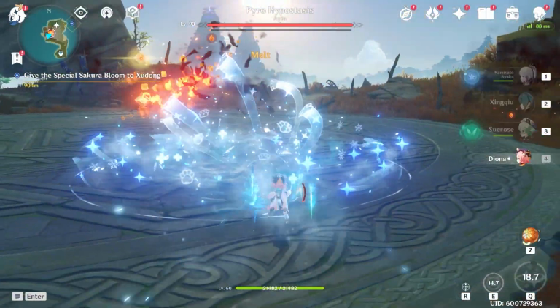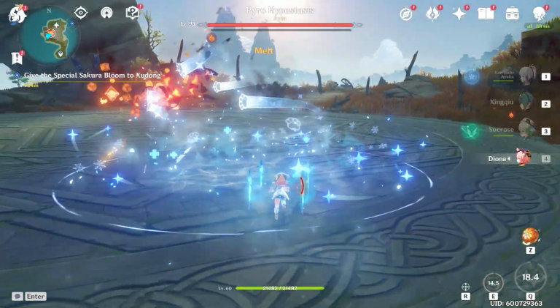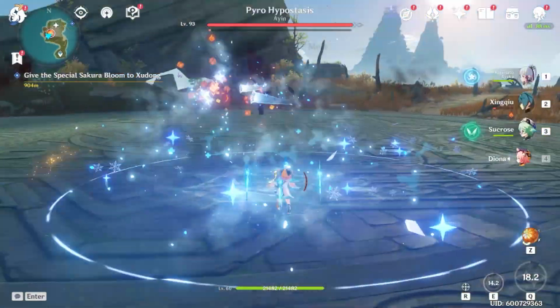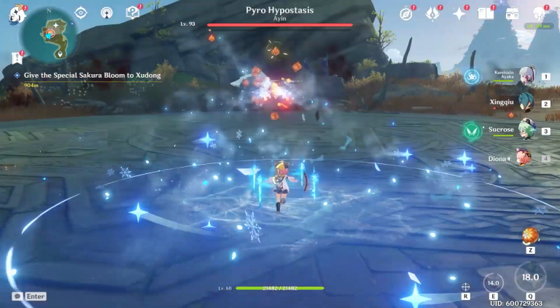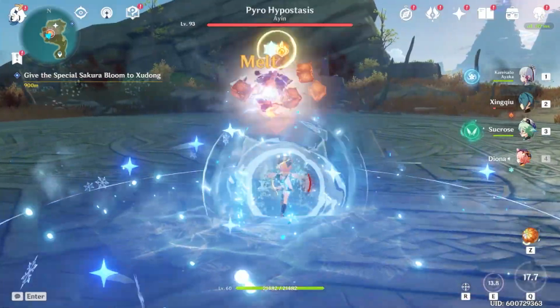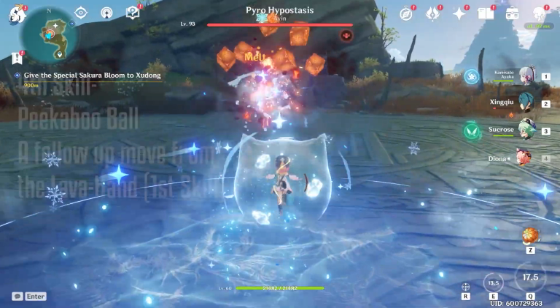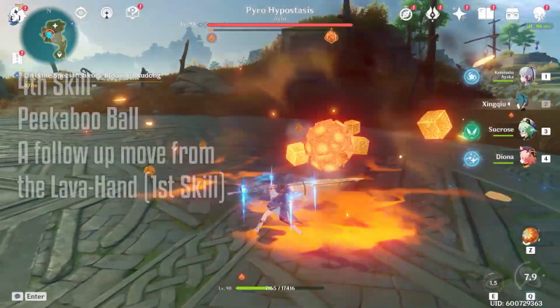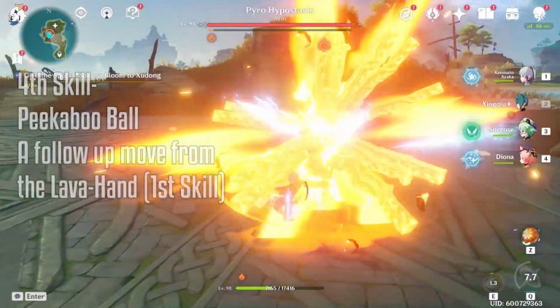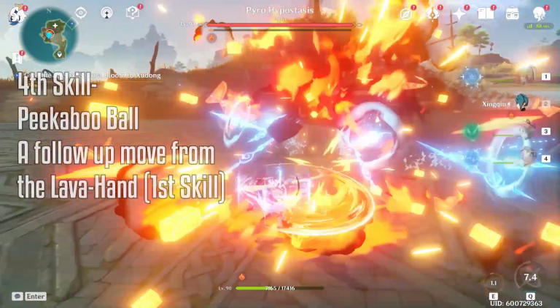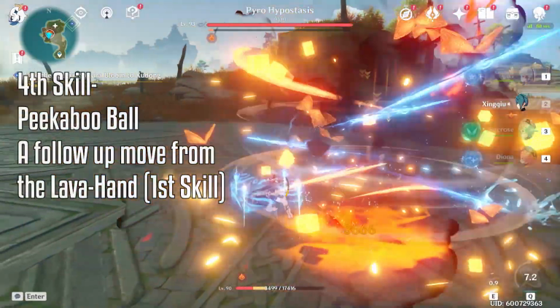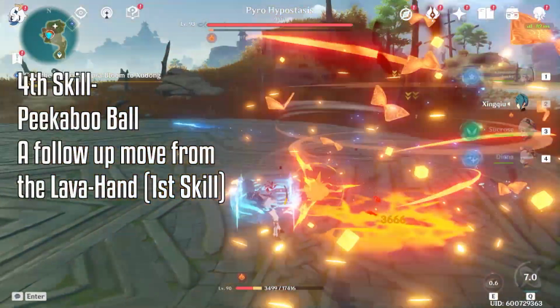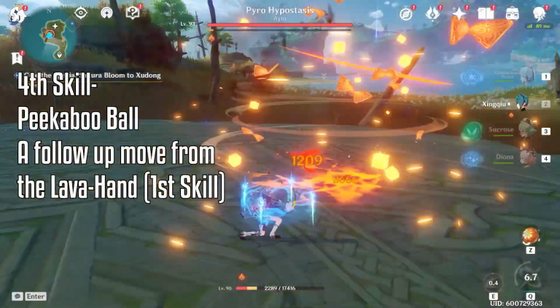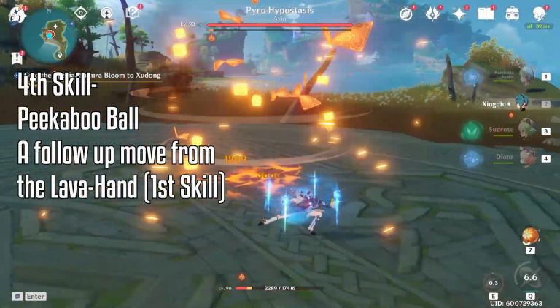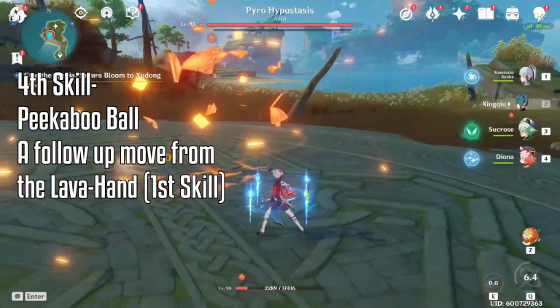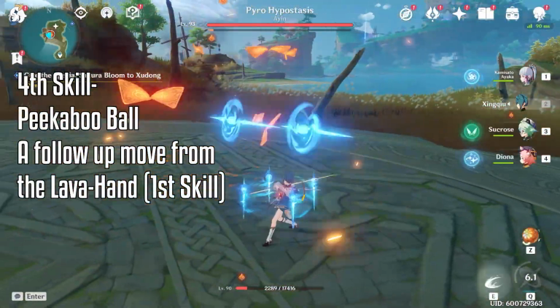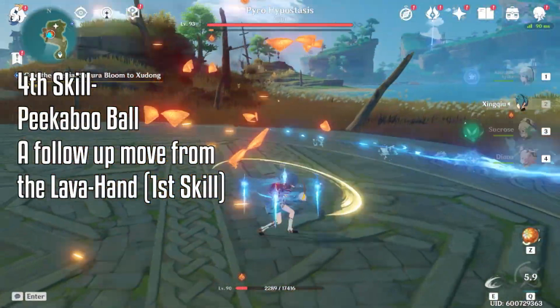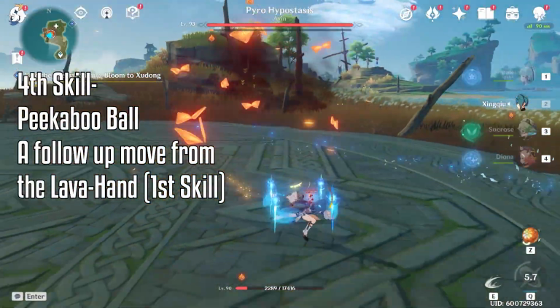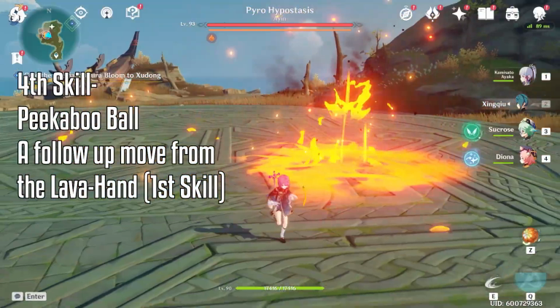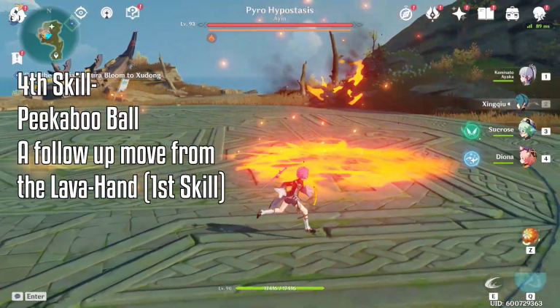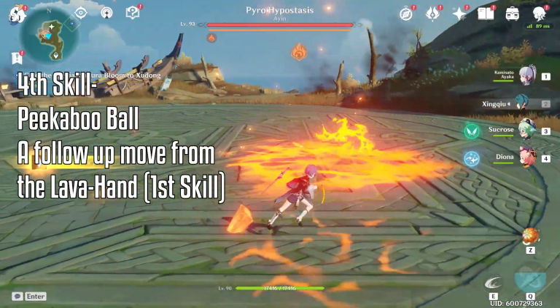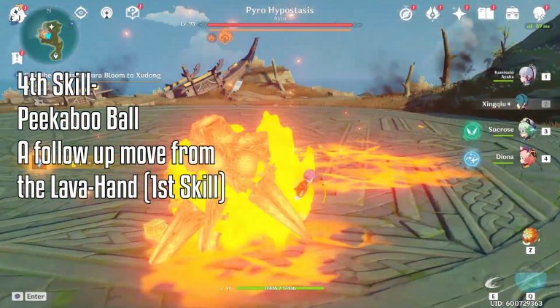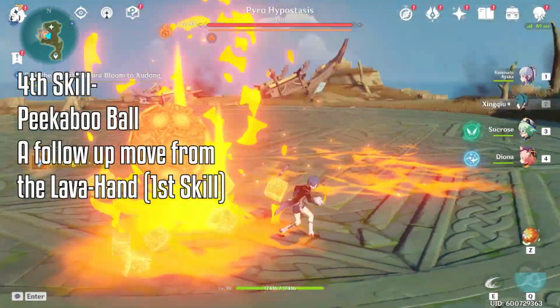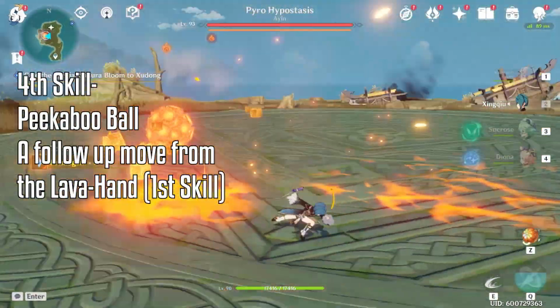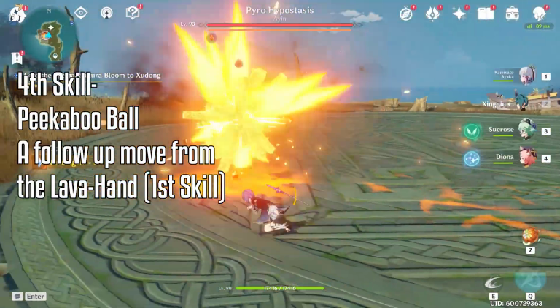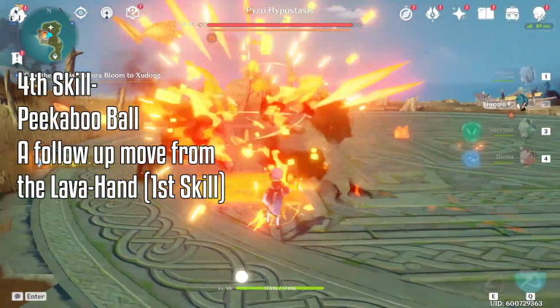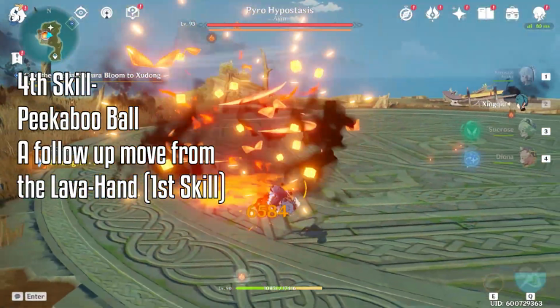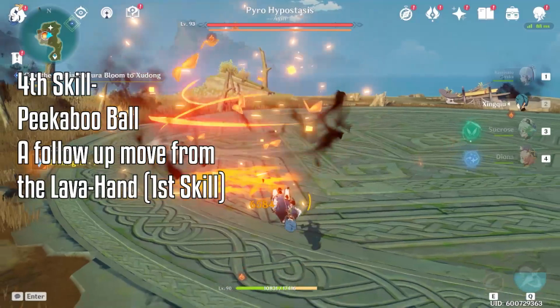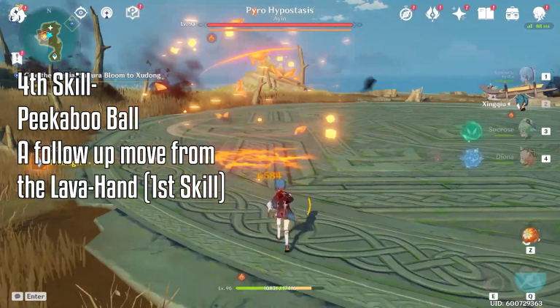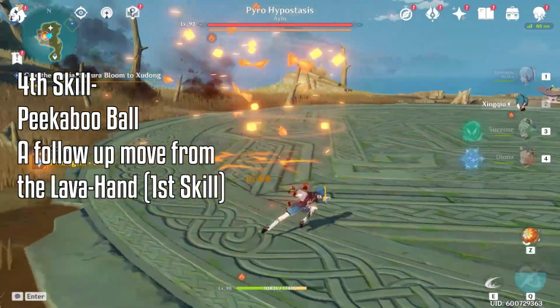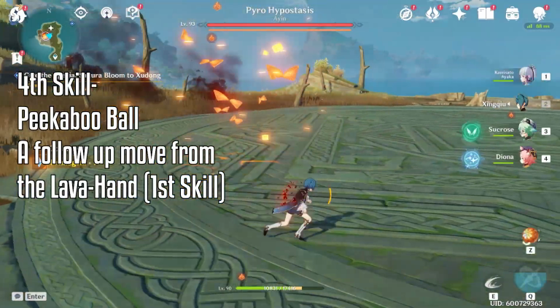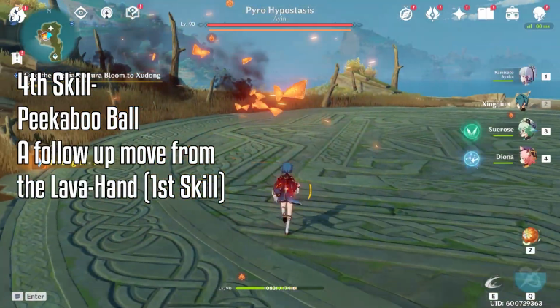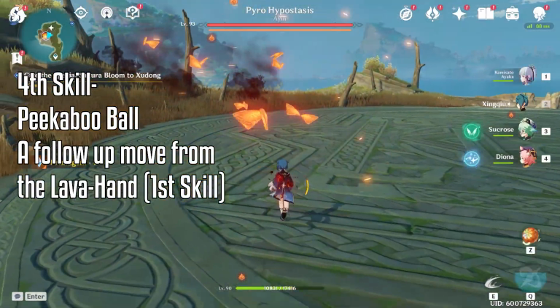Moving on, when he comes up from the floor, the boss curls up into a ball and explodes, and that will do damage as well, so watch out for that move.